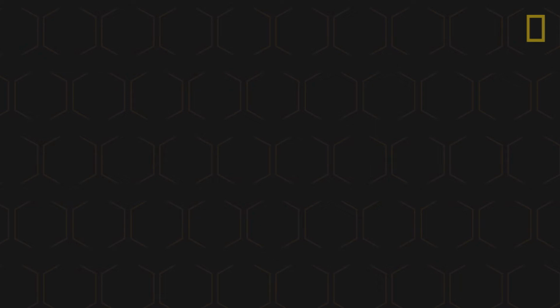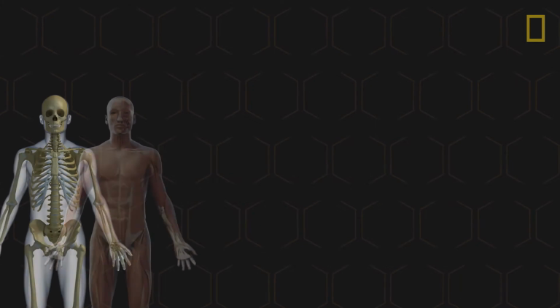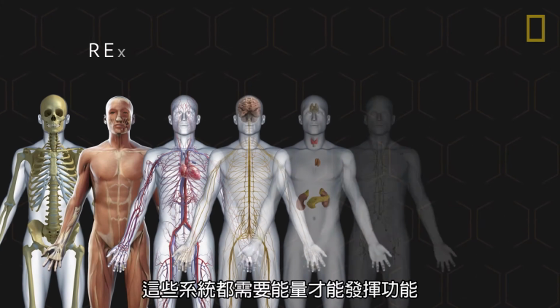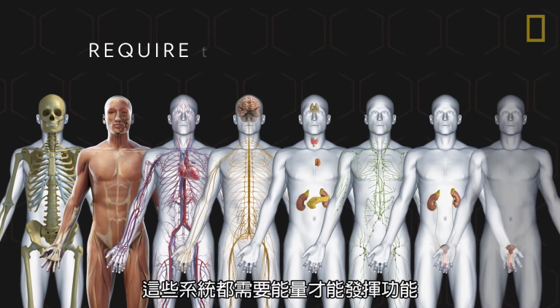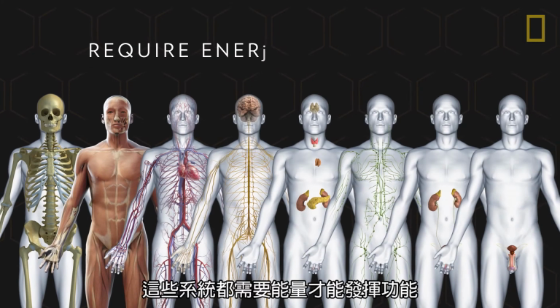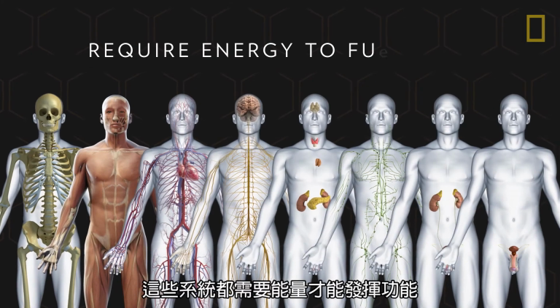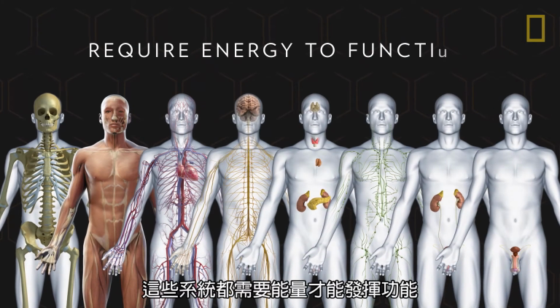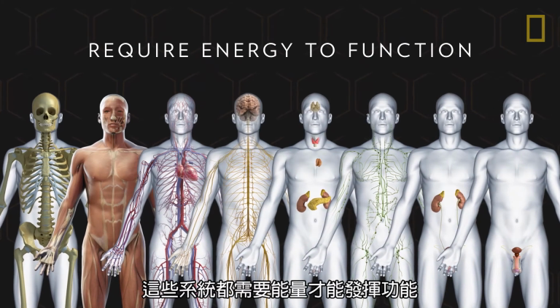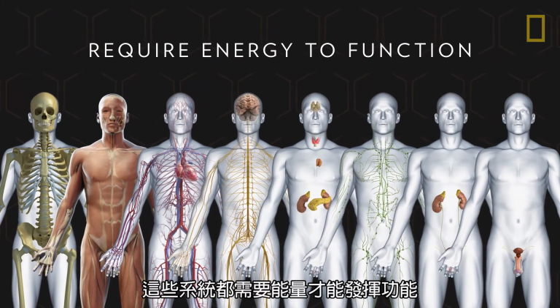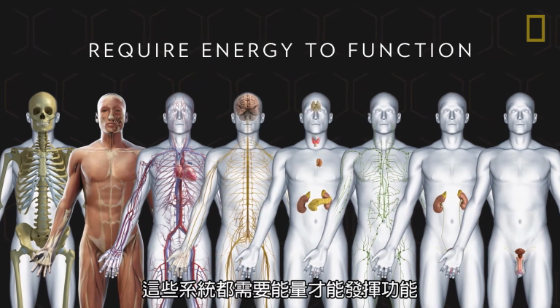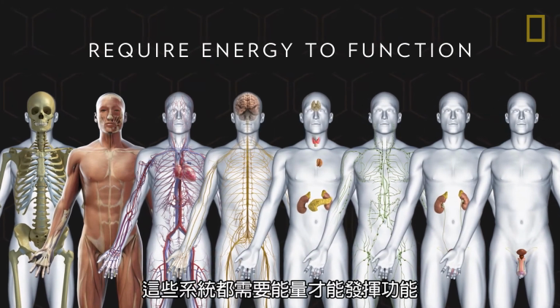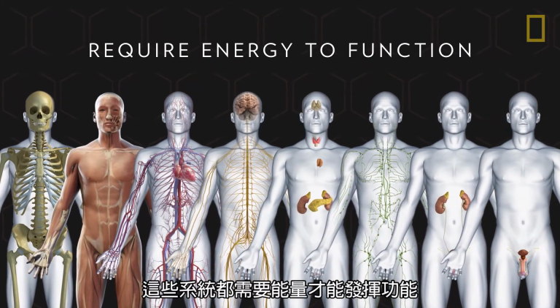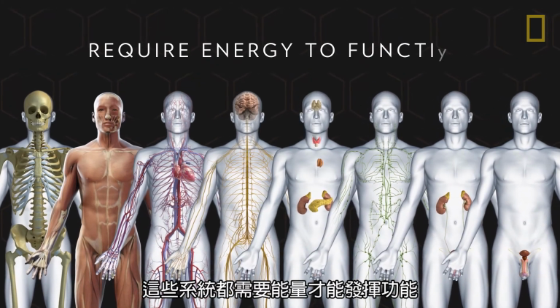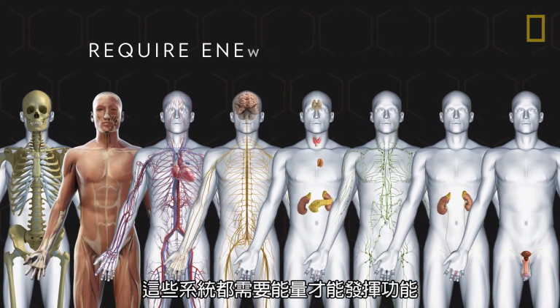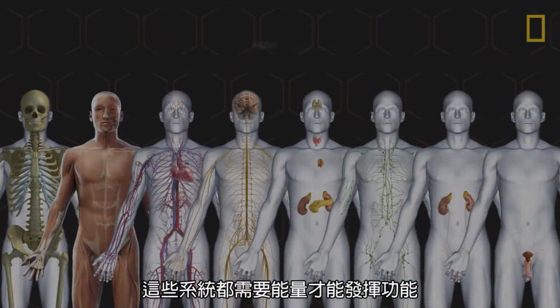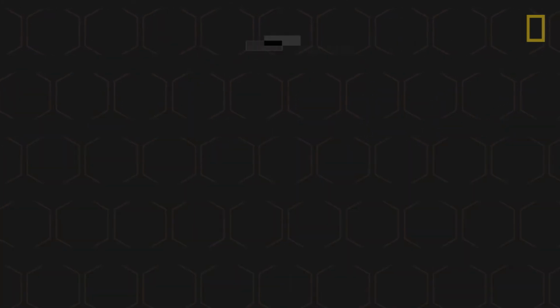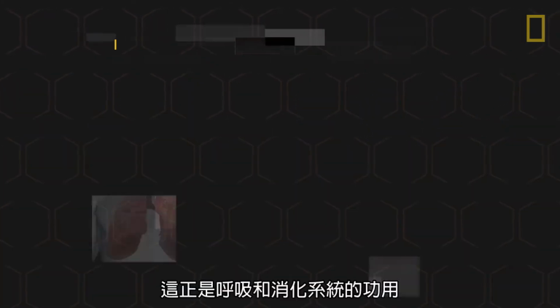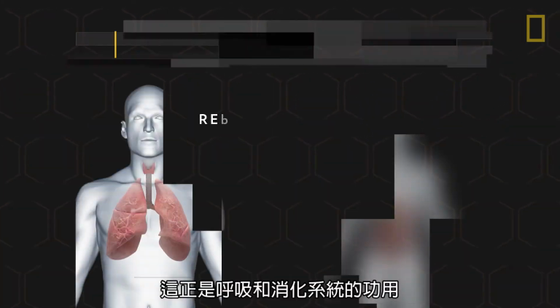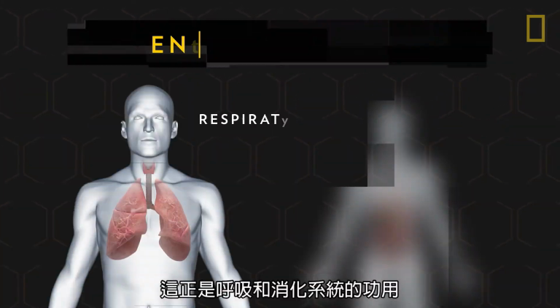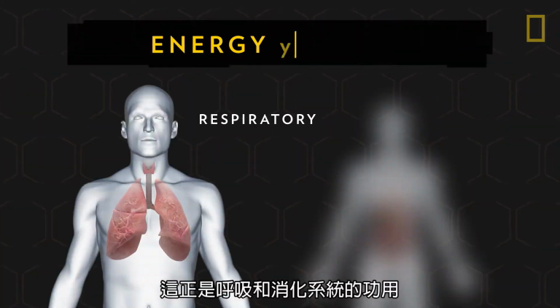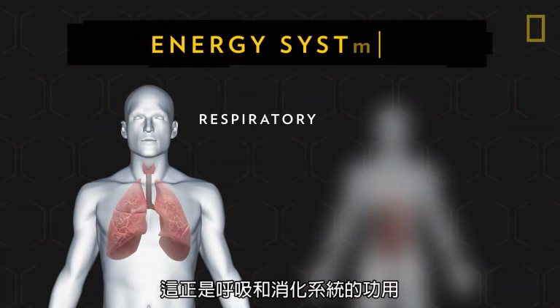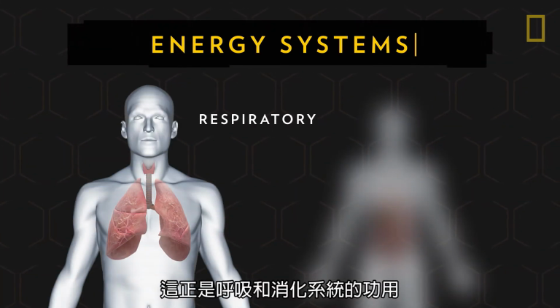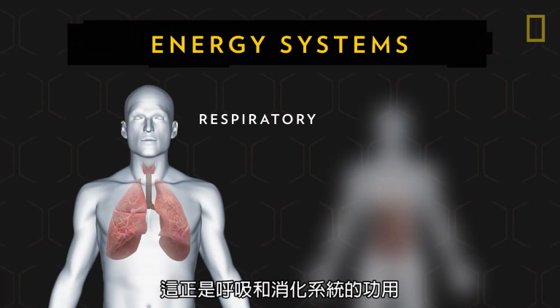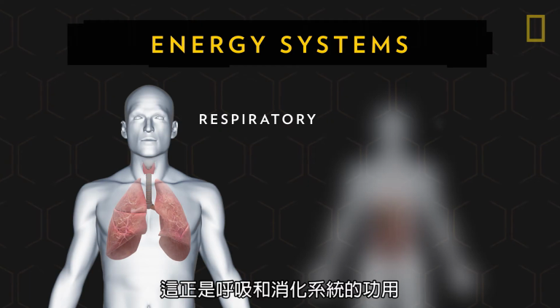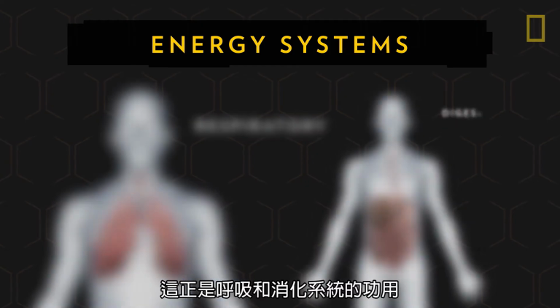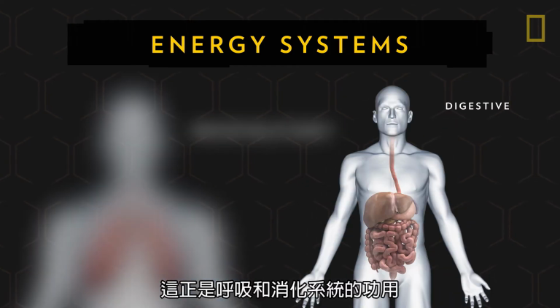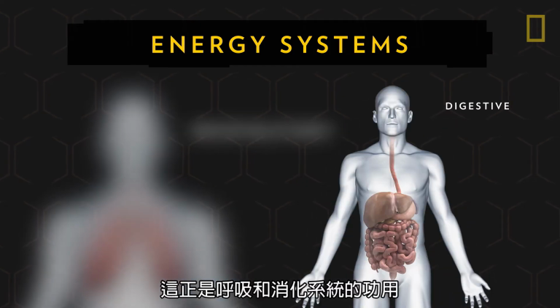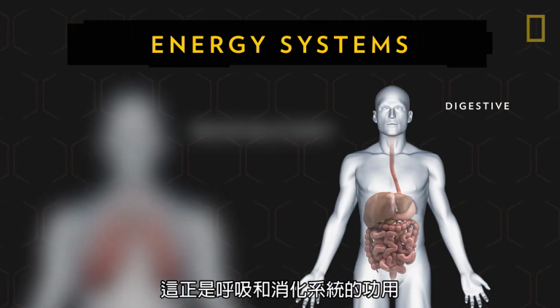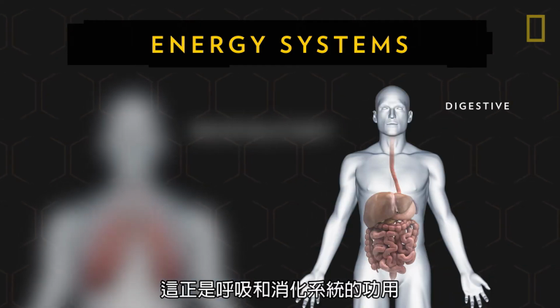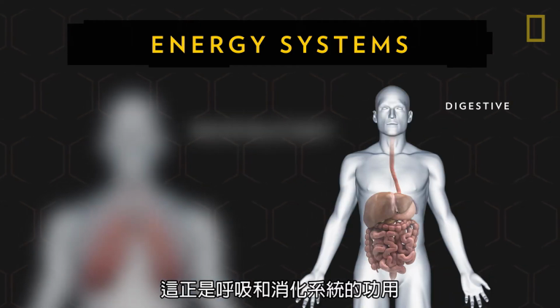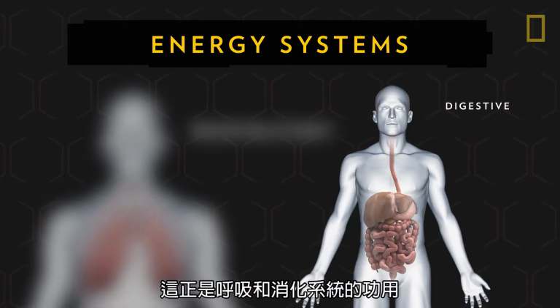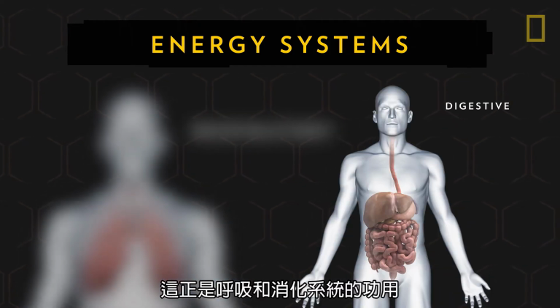All of these systems require energy to function, and that's where the respiratory and digestive systems come in.